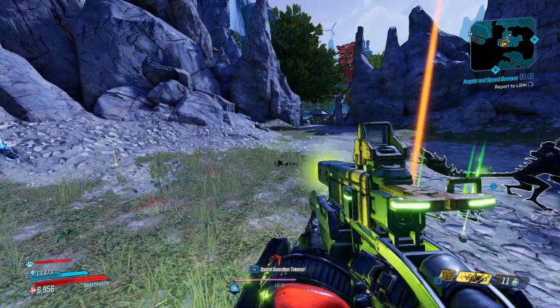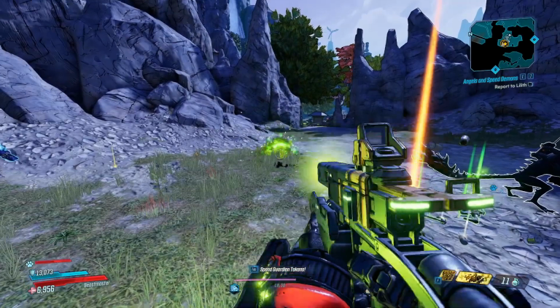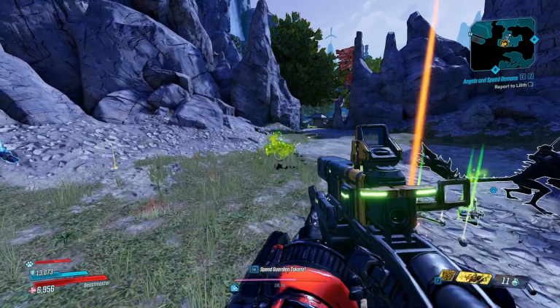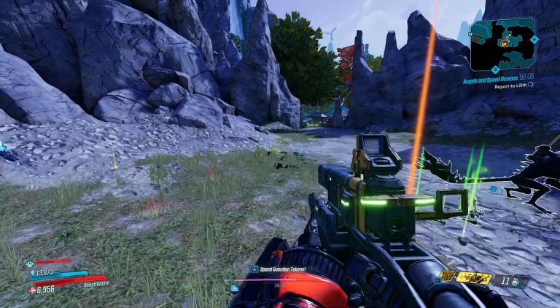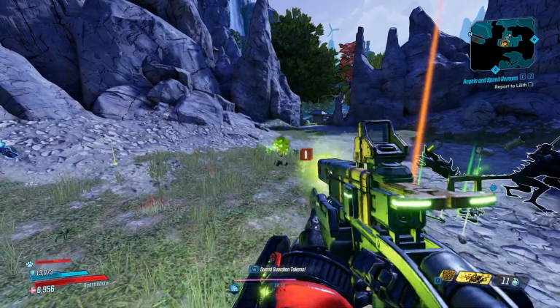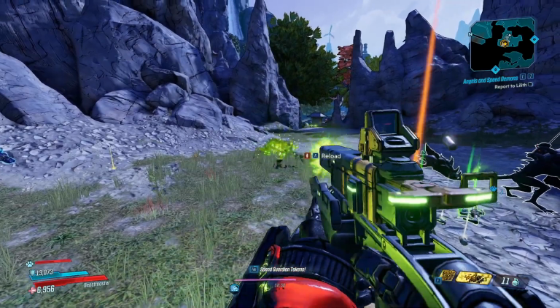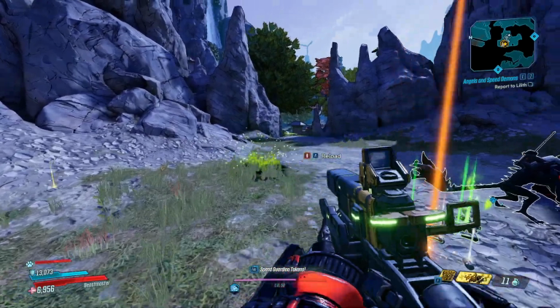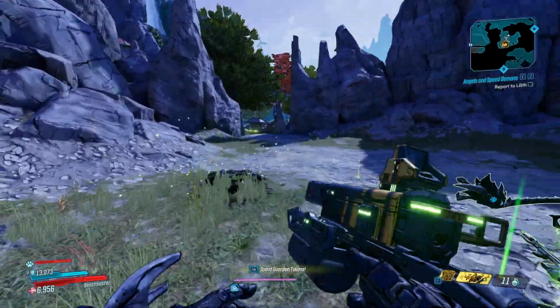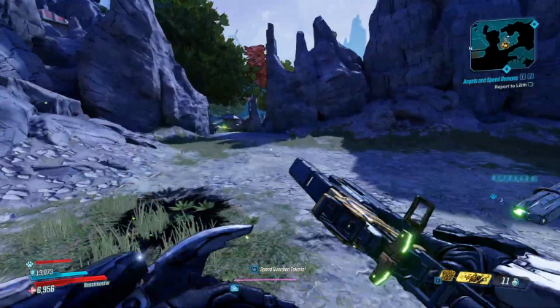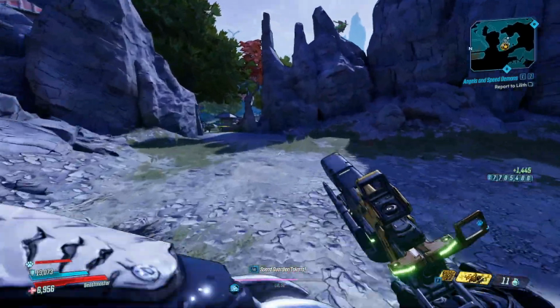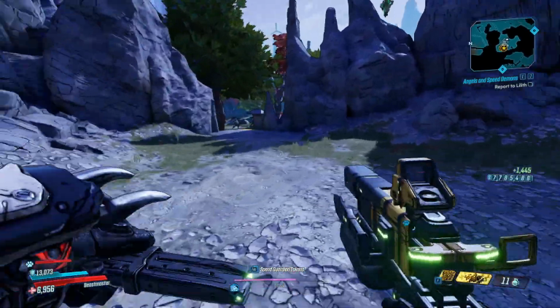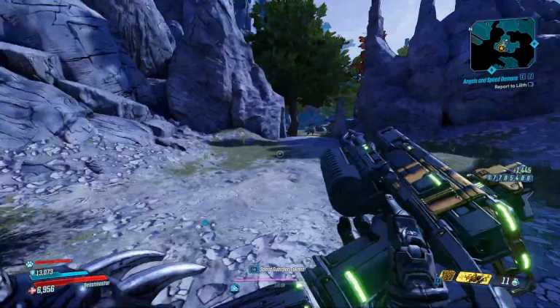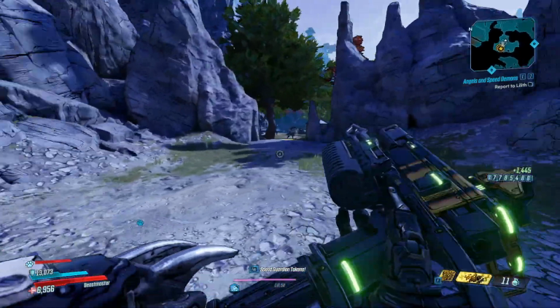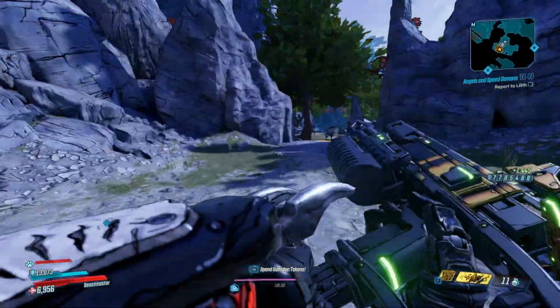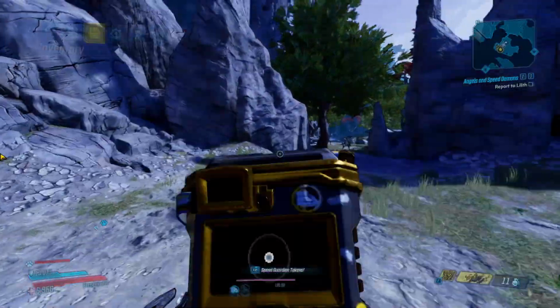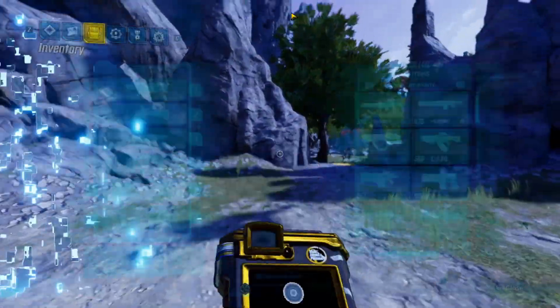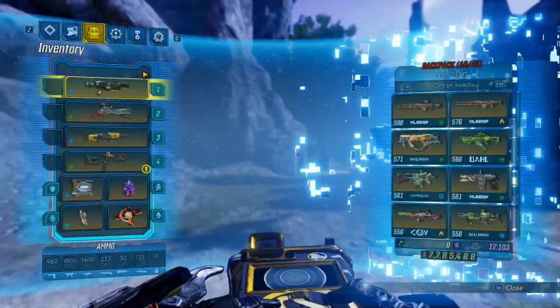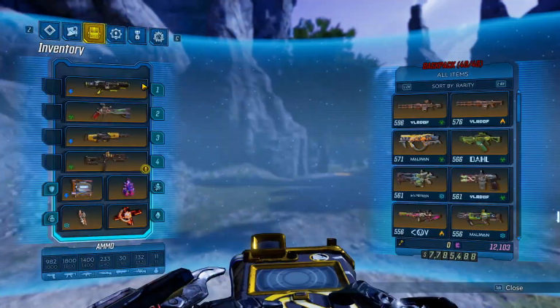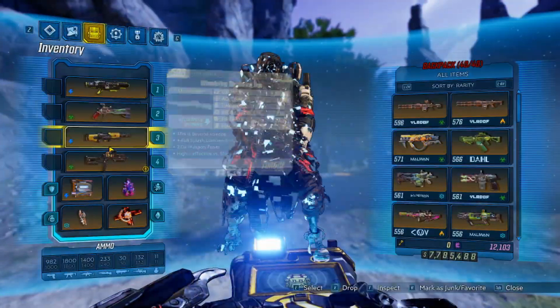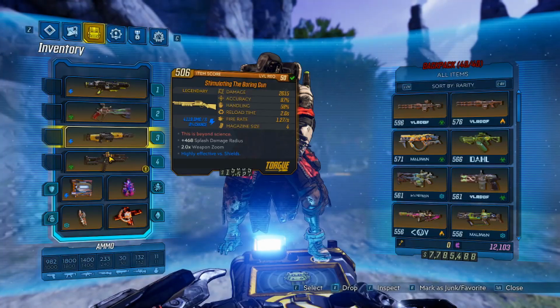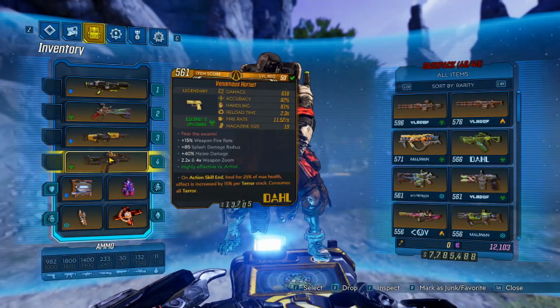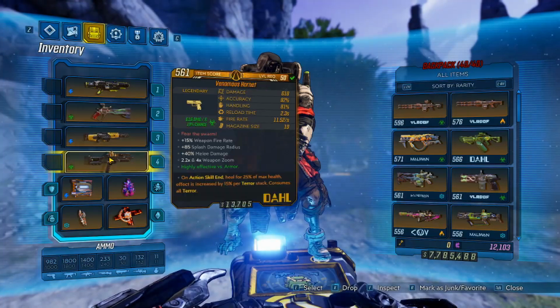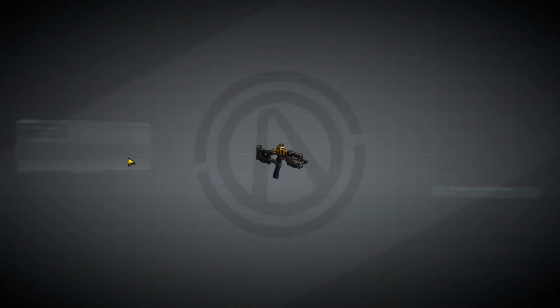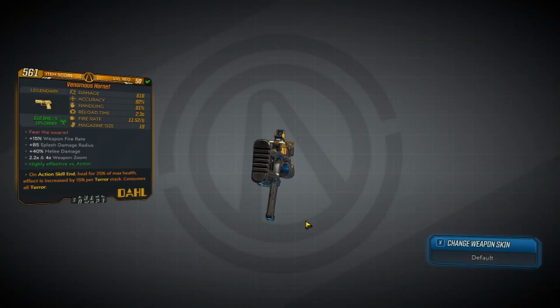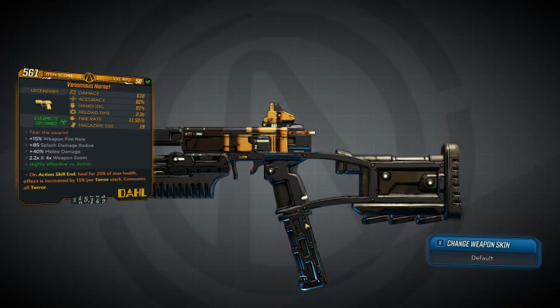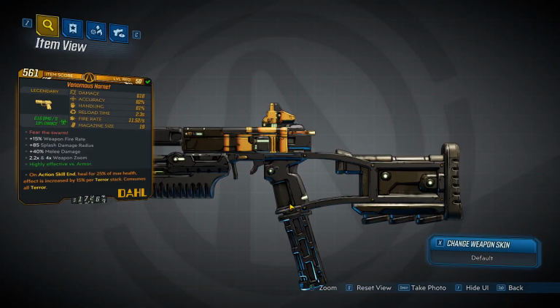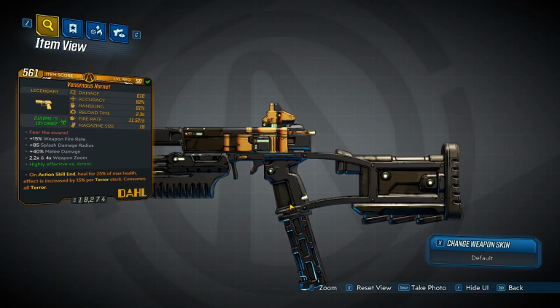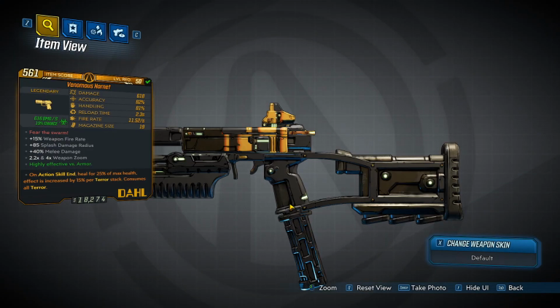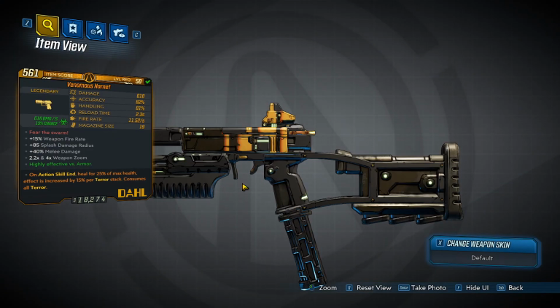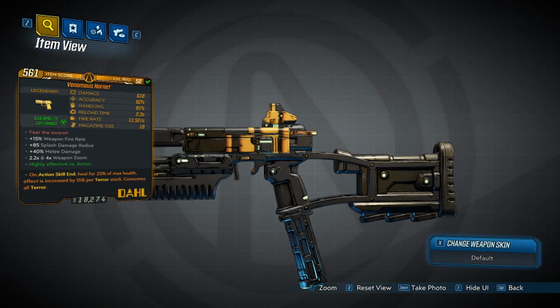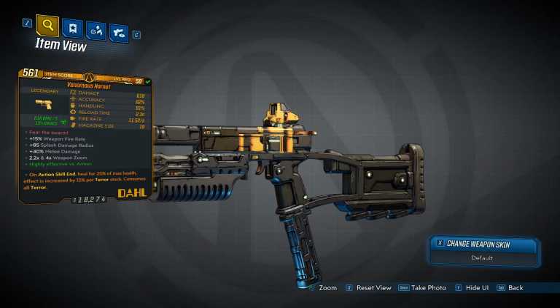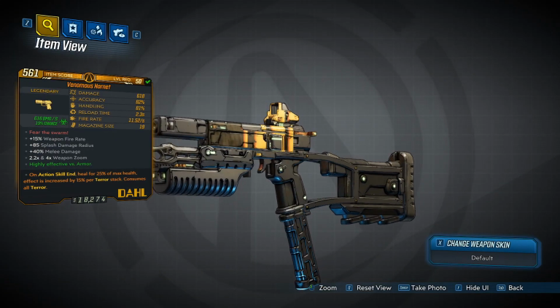Alright guys, today I'm bringing you a legendary item guide for Borderlands 3, and in this video we'll be looking at the Dahl pistol known as the Hornet. The red text on the weapon reads: Fear the Swarm.